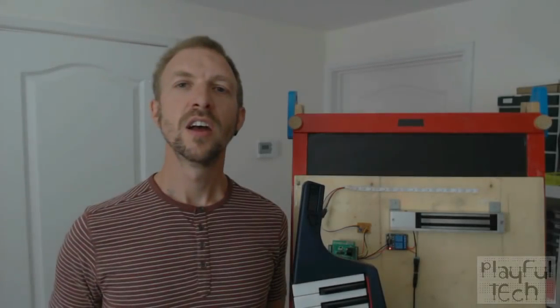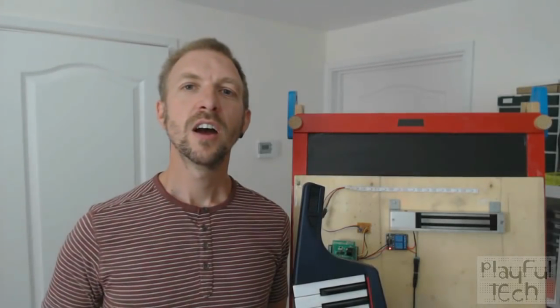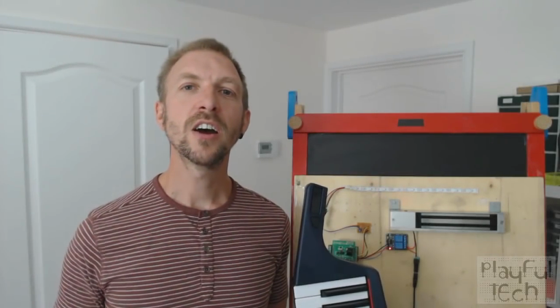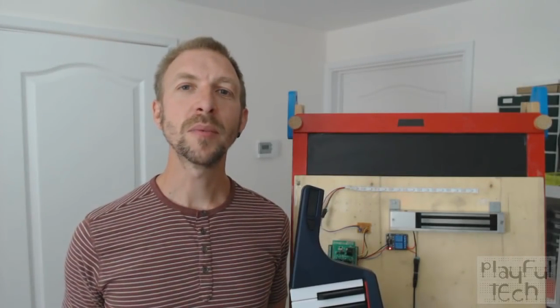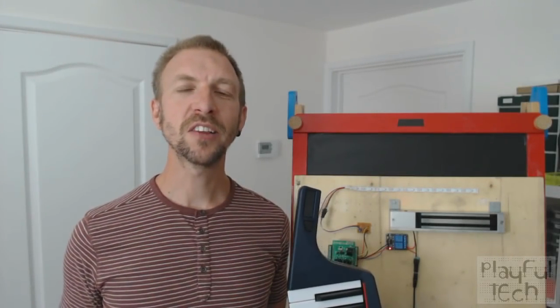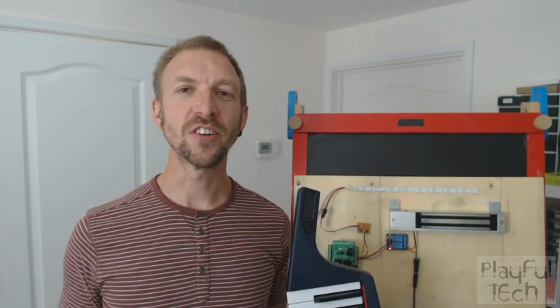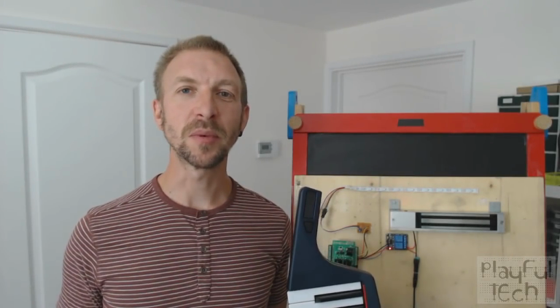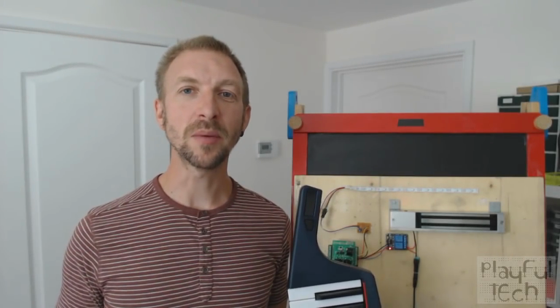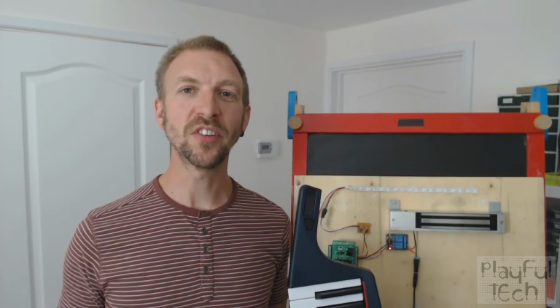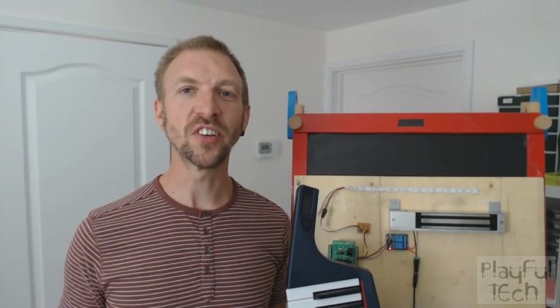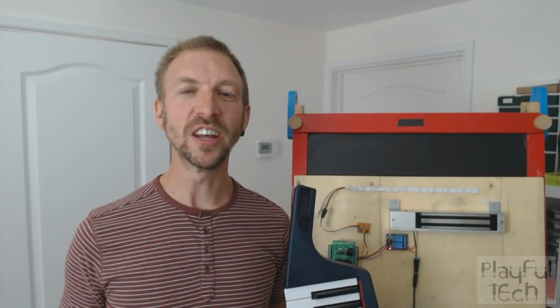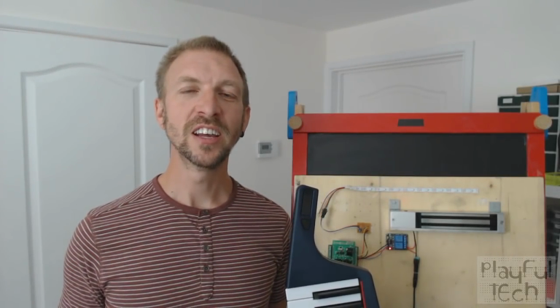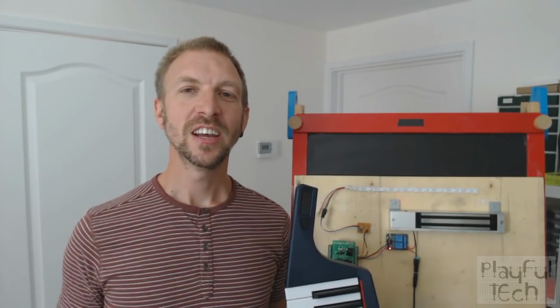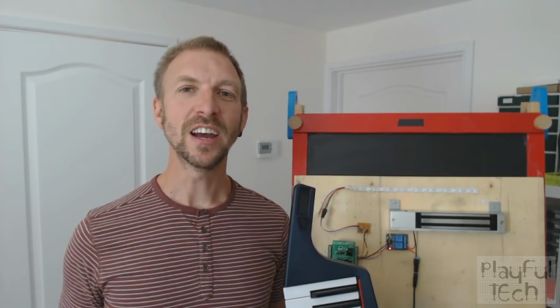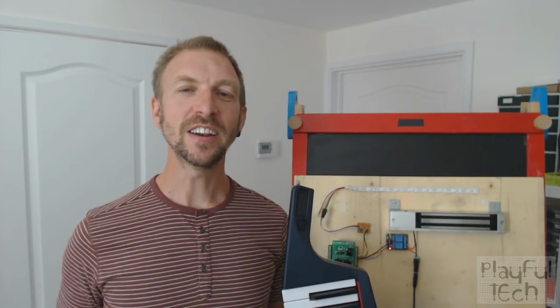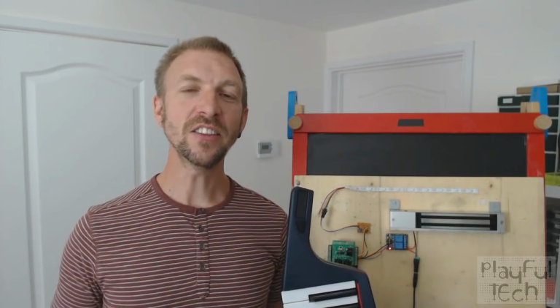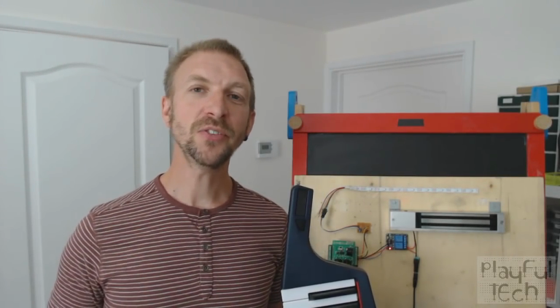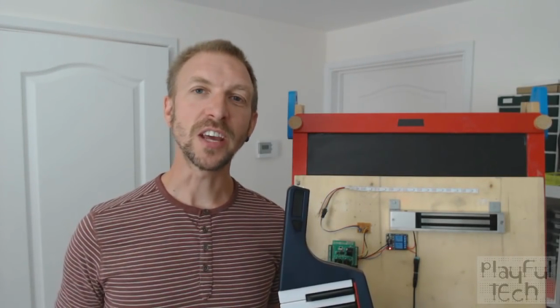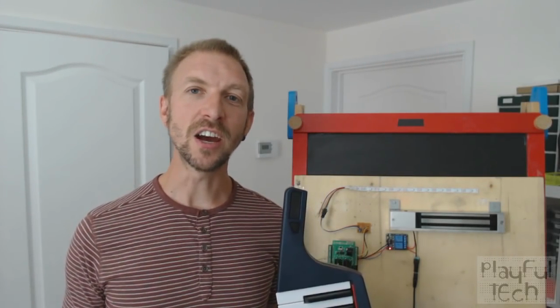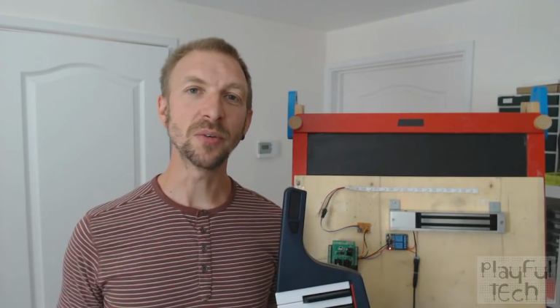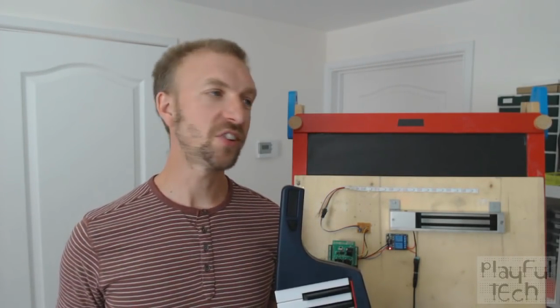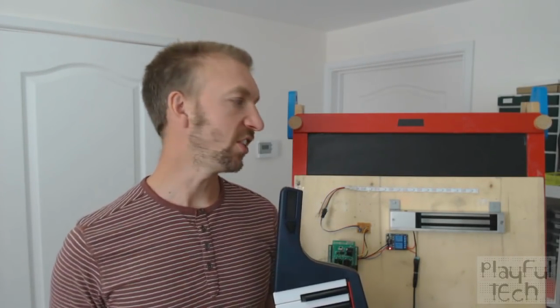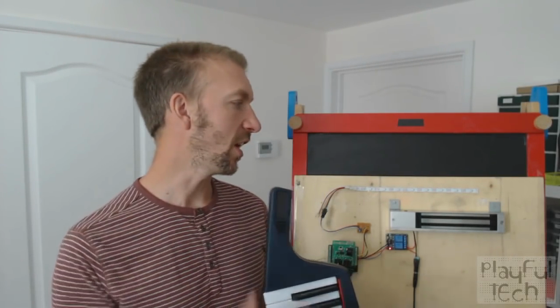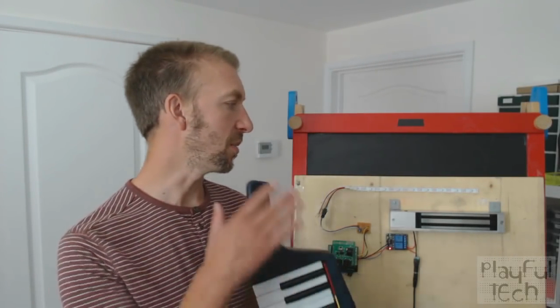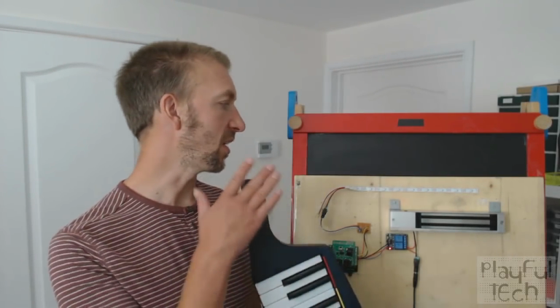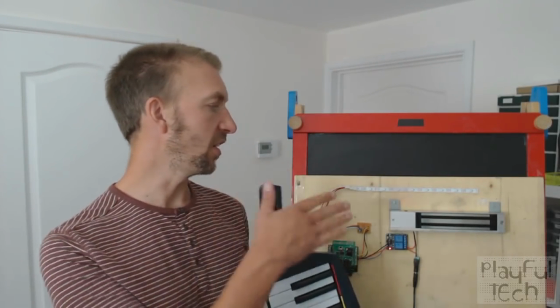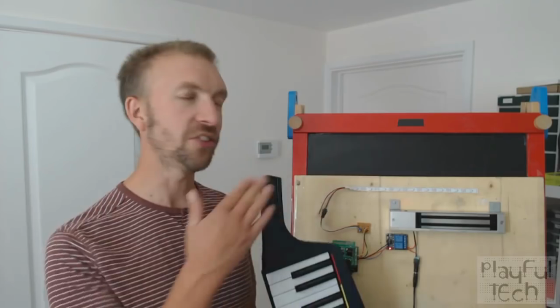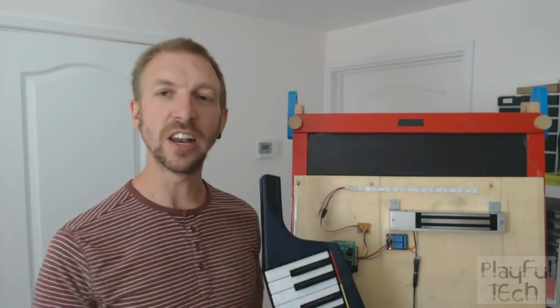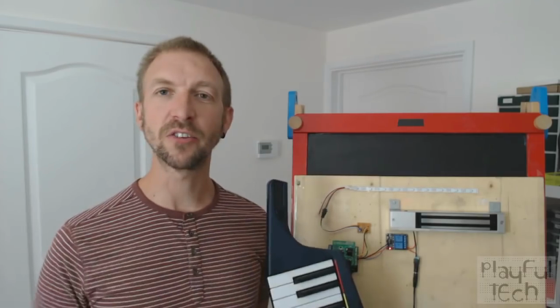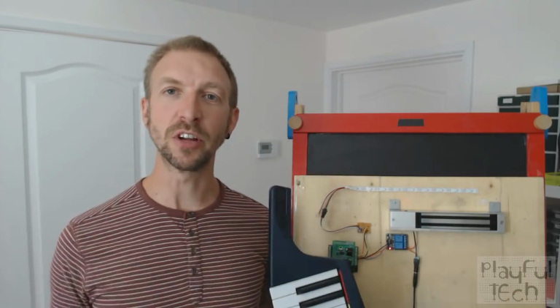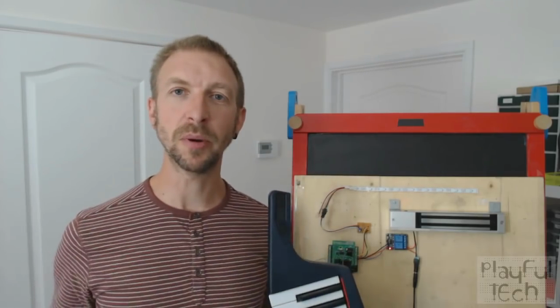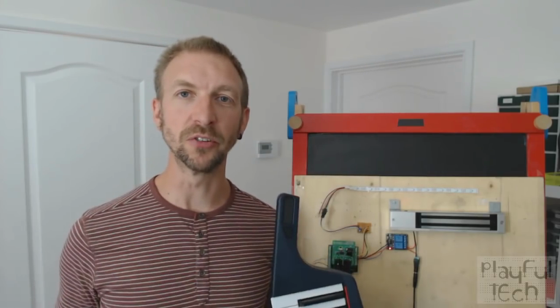Hi, I'm Alistair, I'm a games designer, and in this video I want to teach you how to make this electronic puzzle.